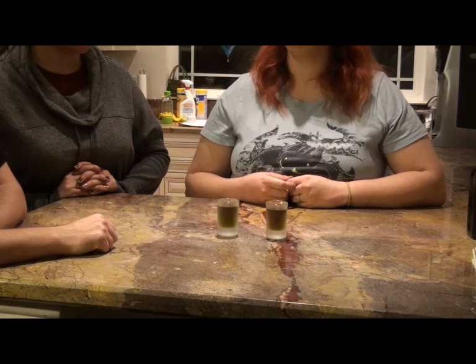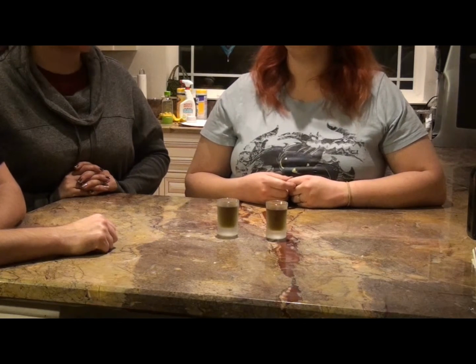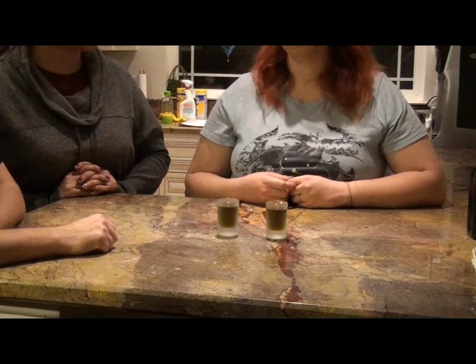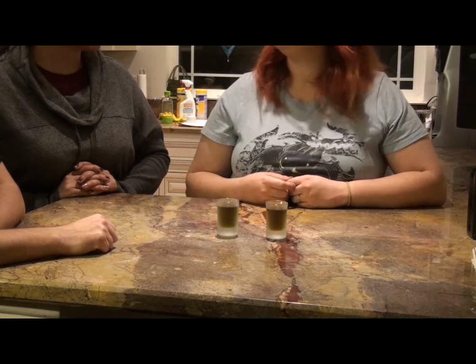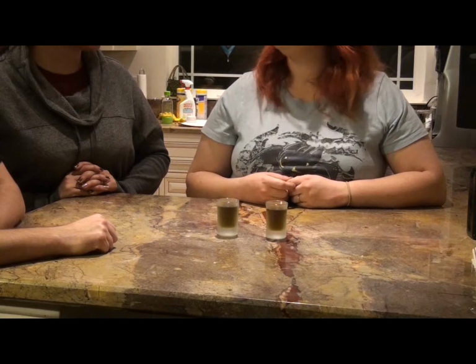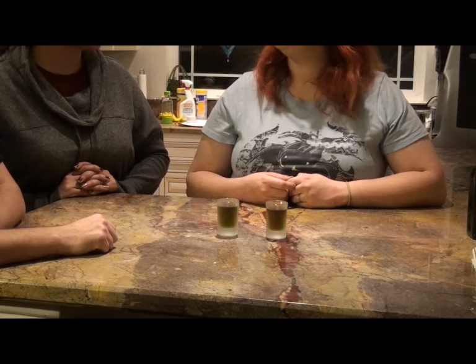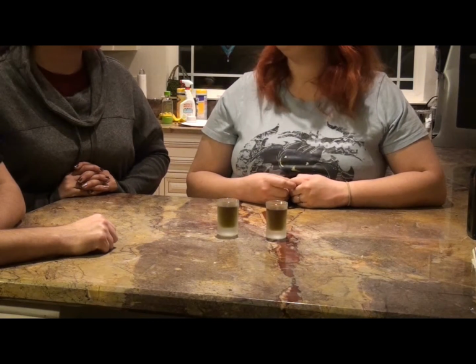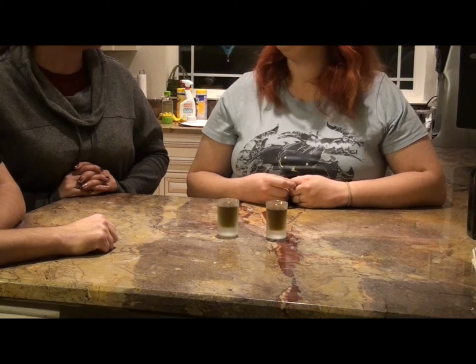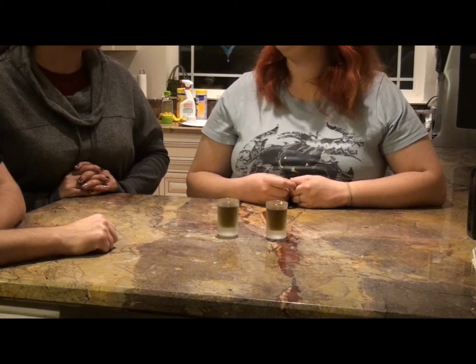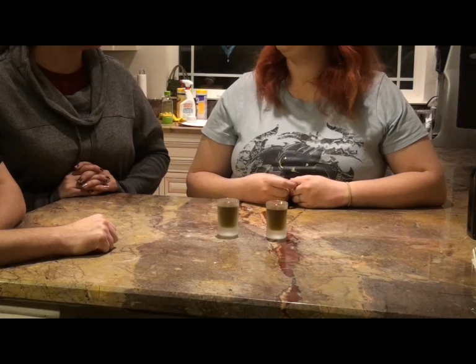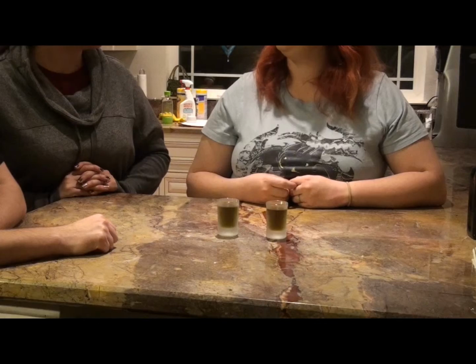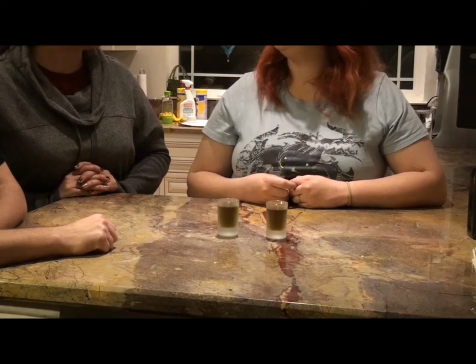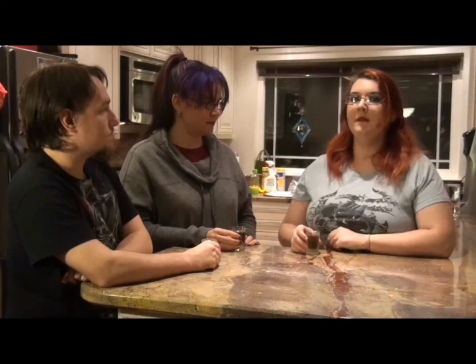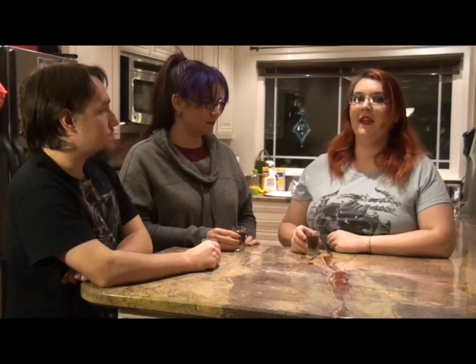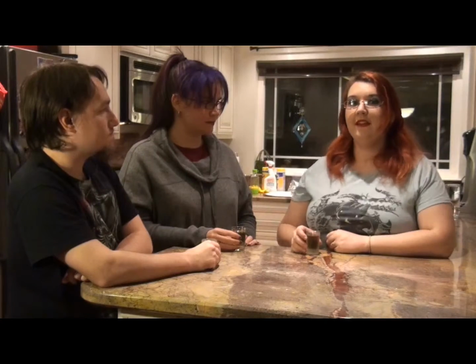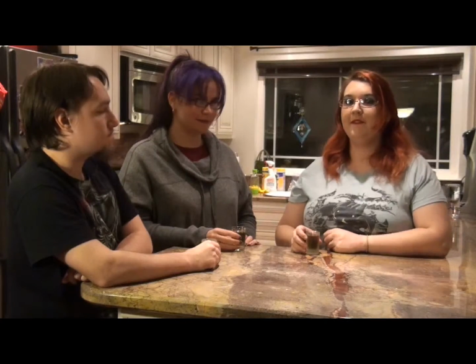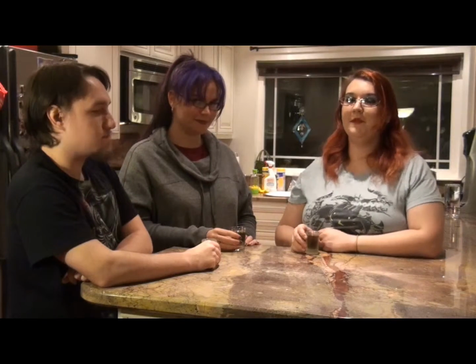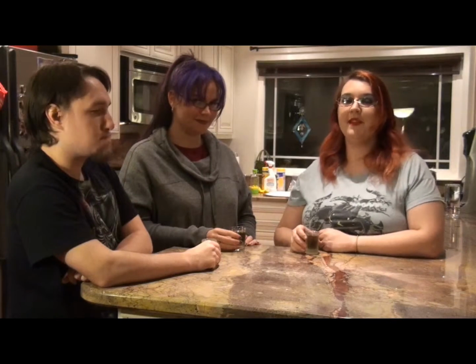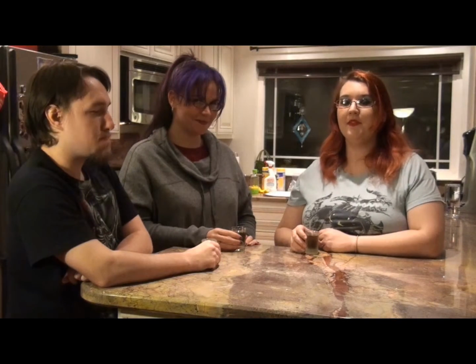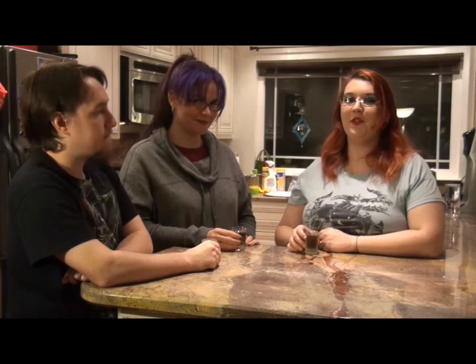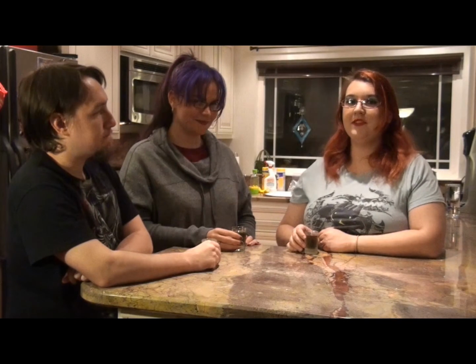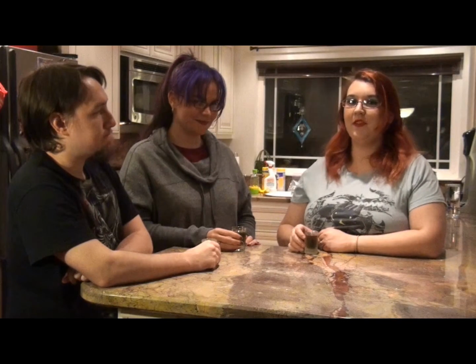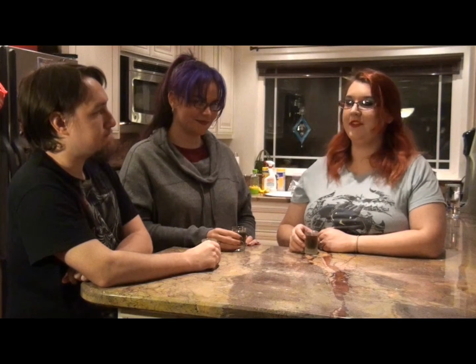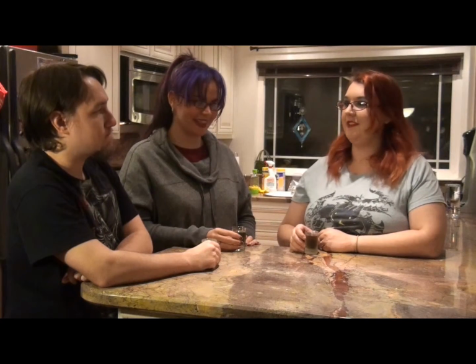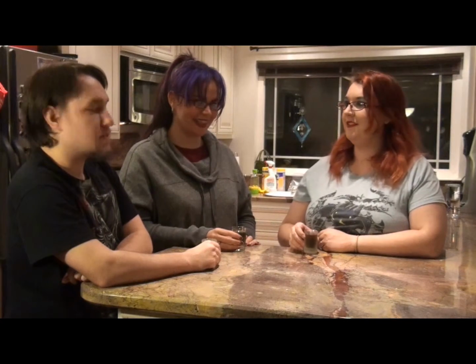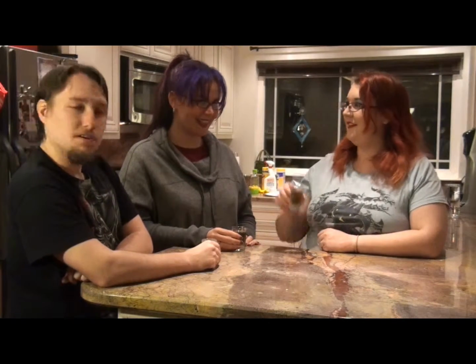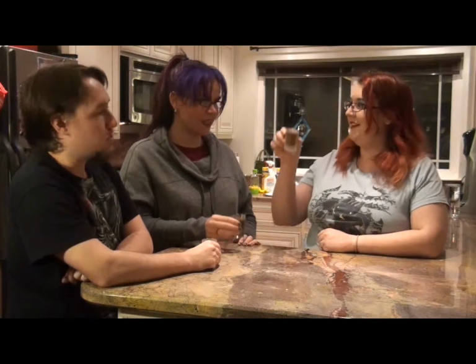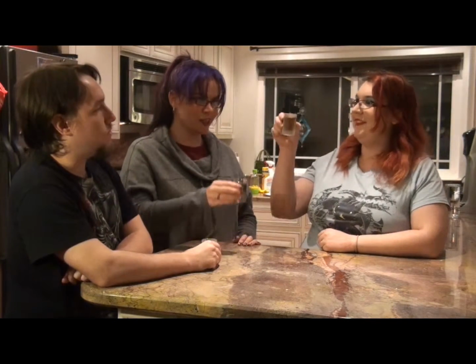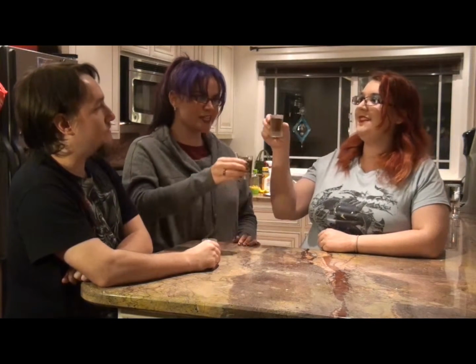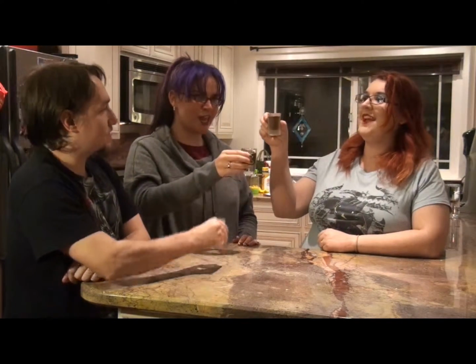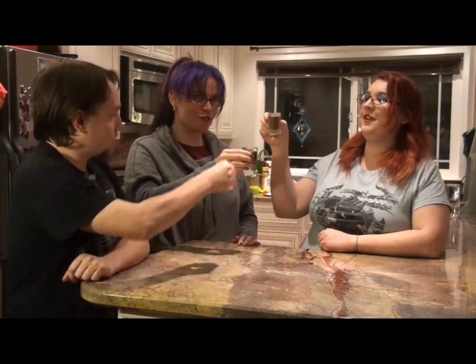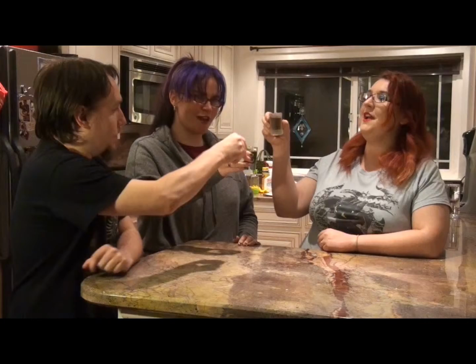What do you think it tastes like? Halo. And that's it for this week's episode of Thirsty Thursdays. Let's get CritFaced!